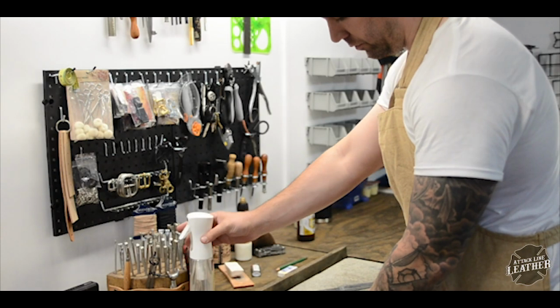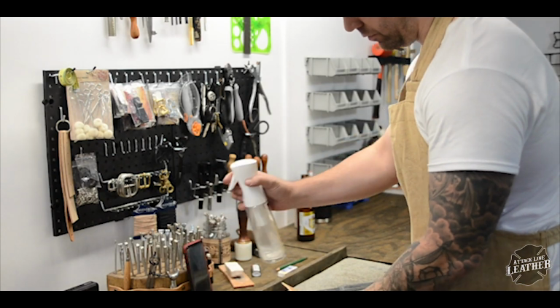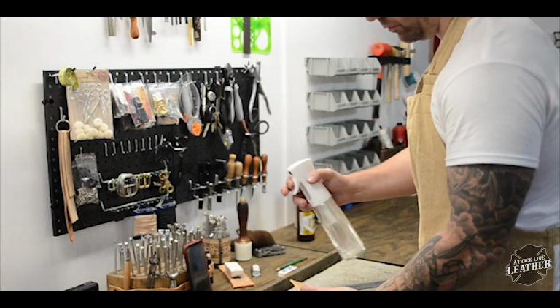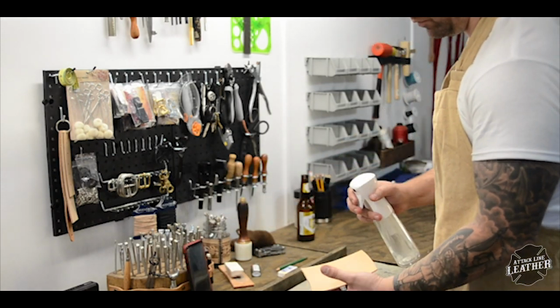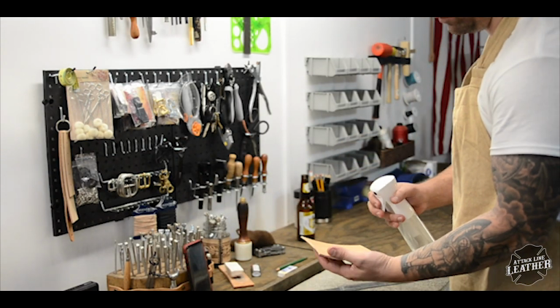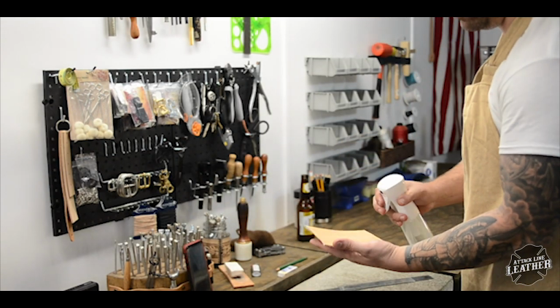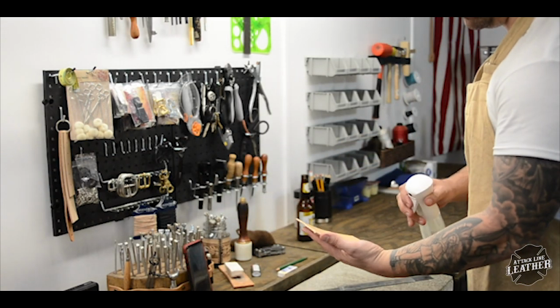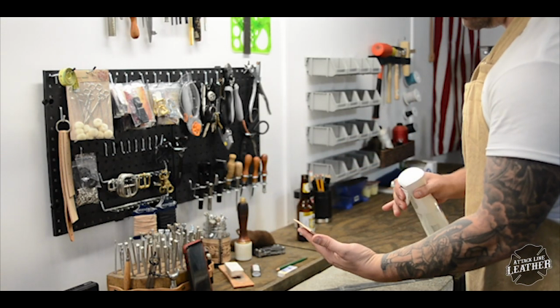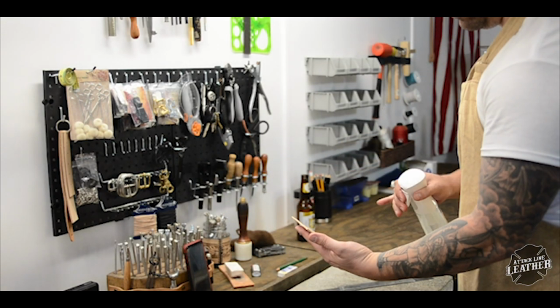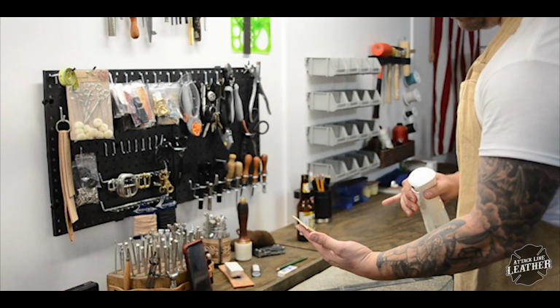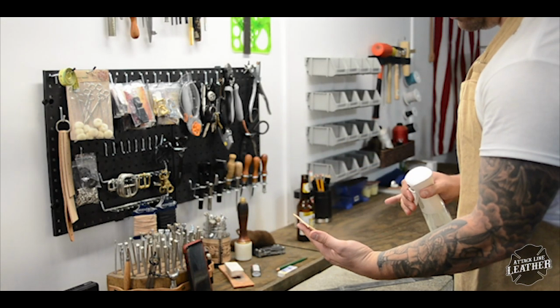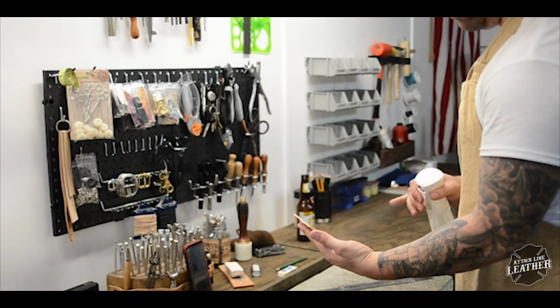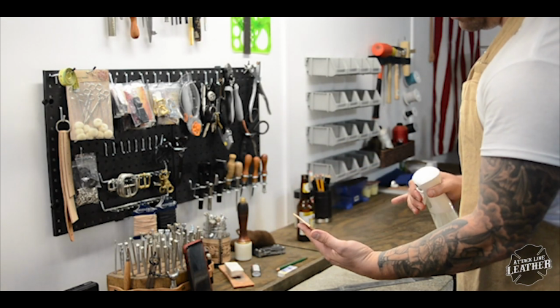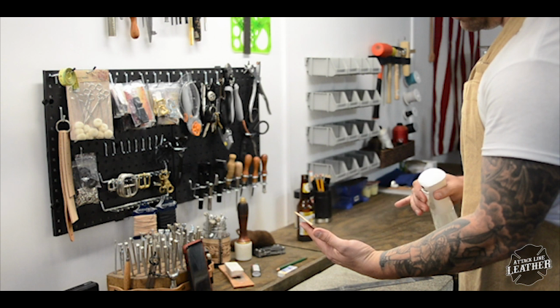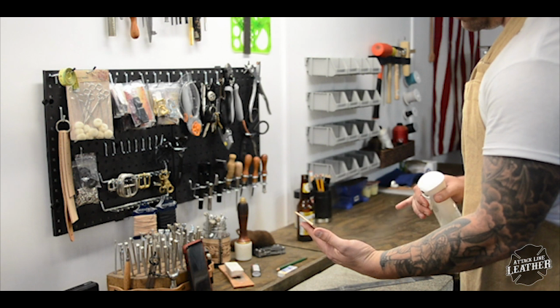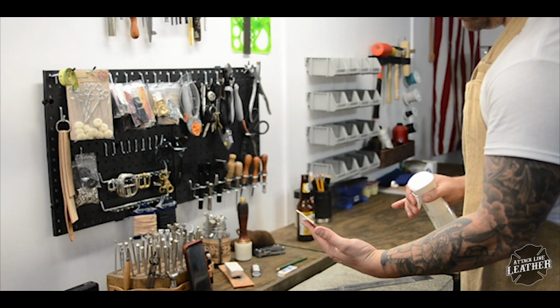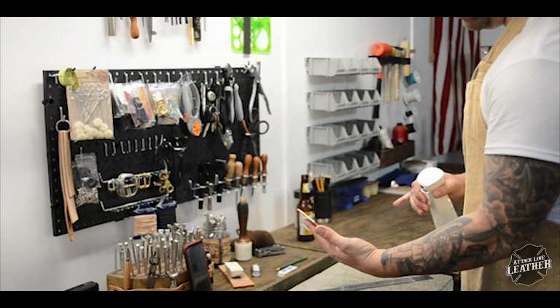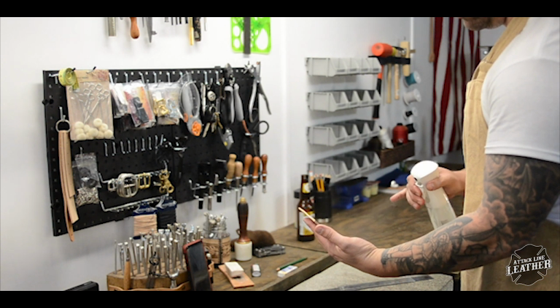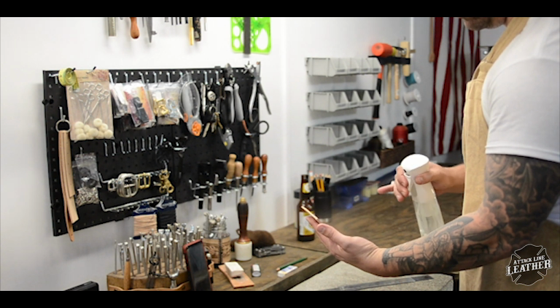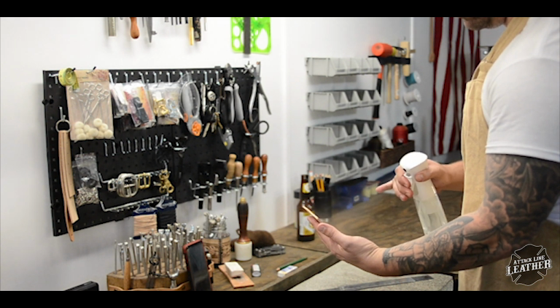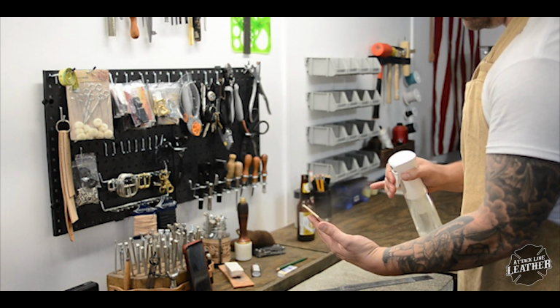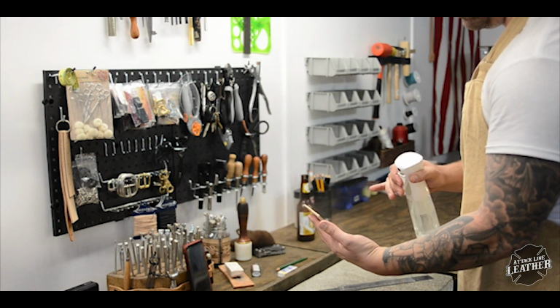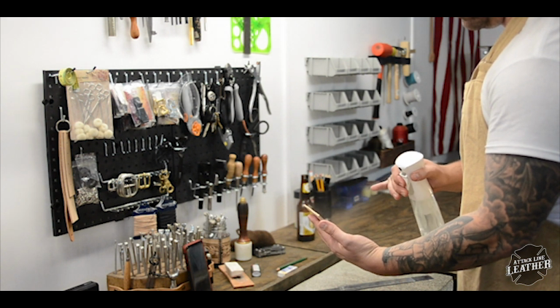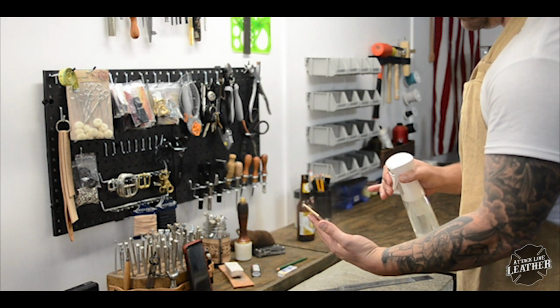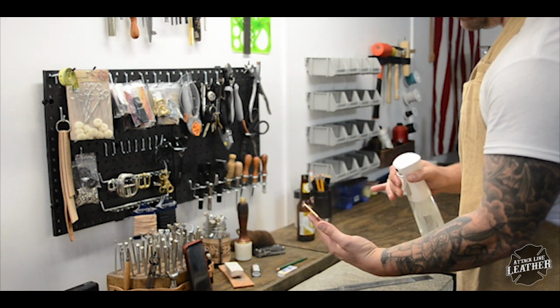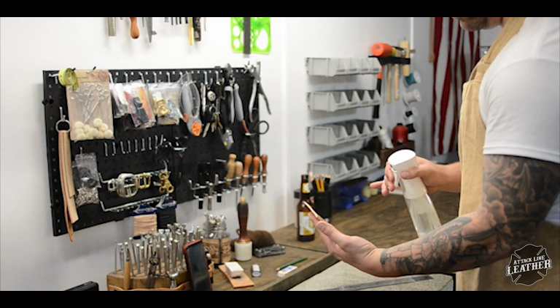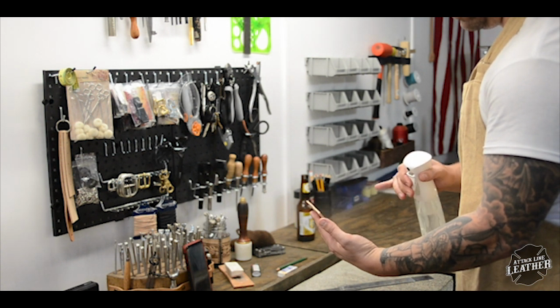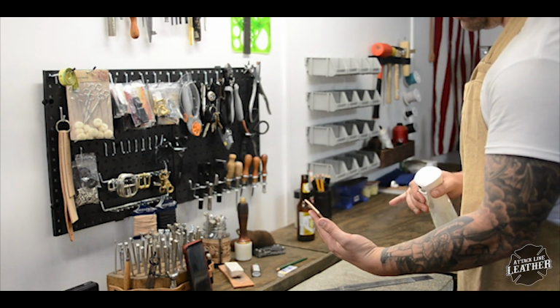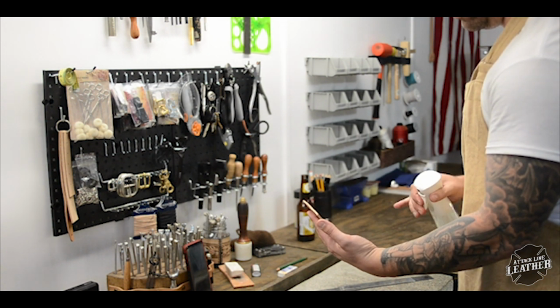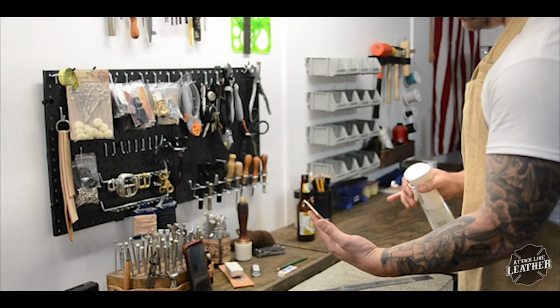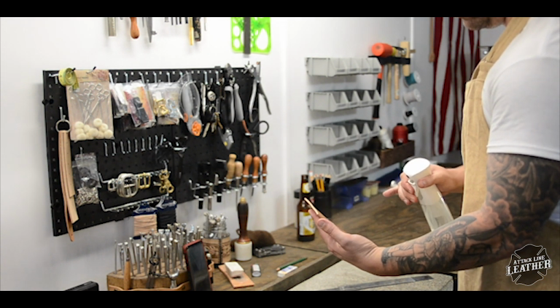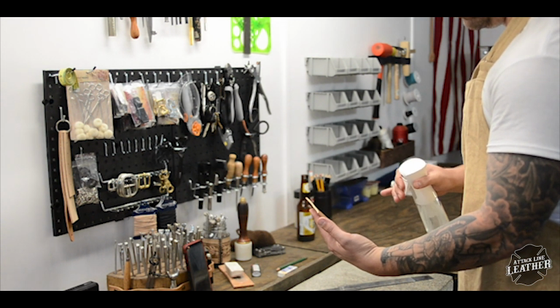After all my lines are drawn up, I wet my leather and cut out the lines I made with a sharp swivel knife.